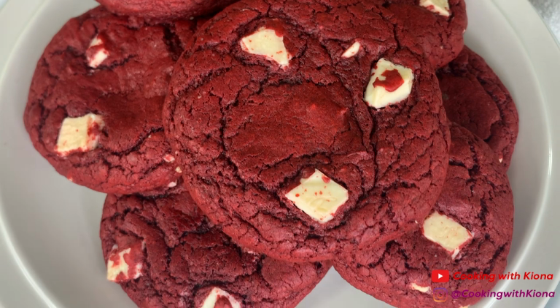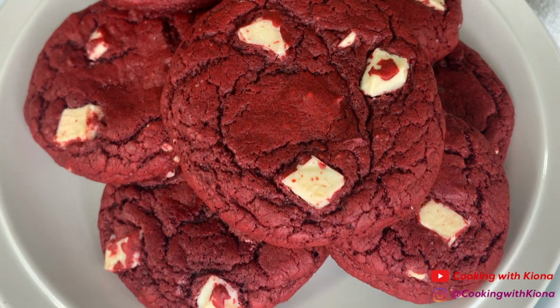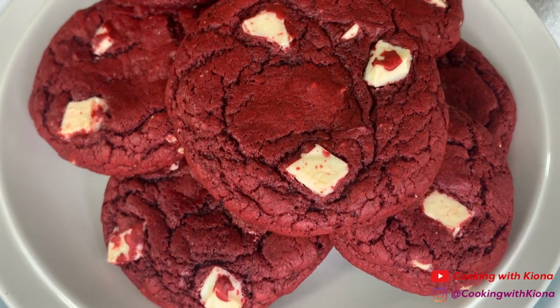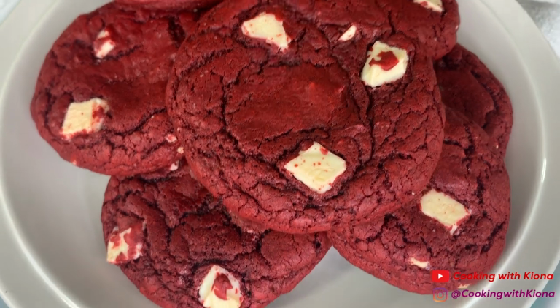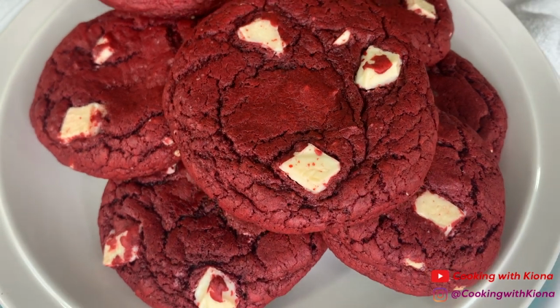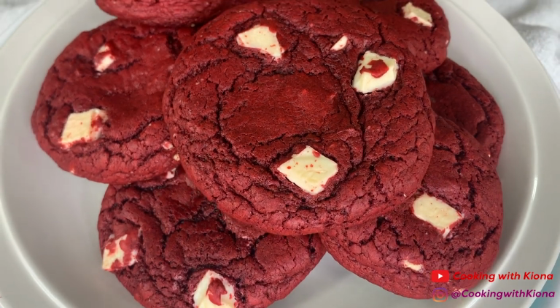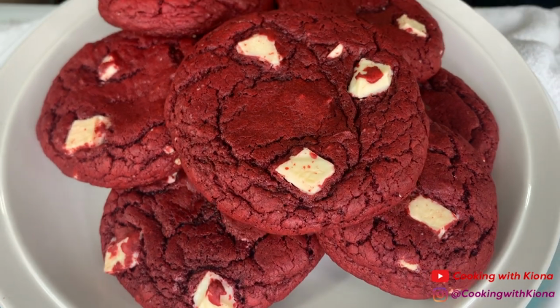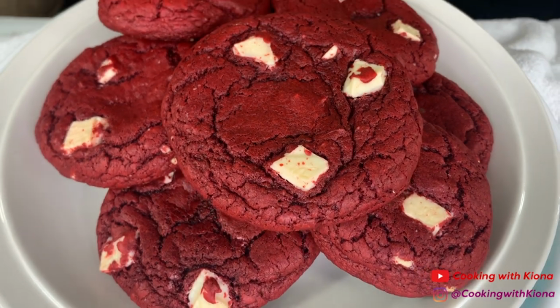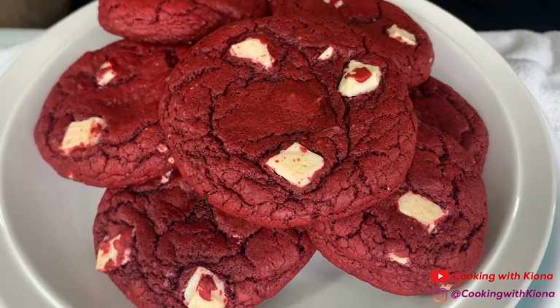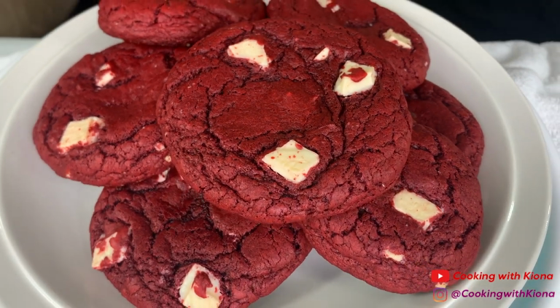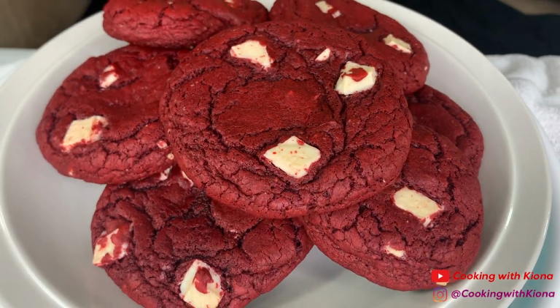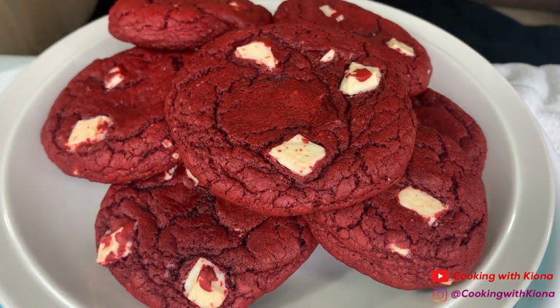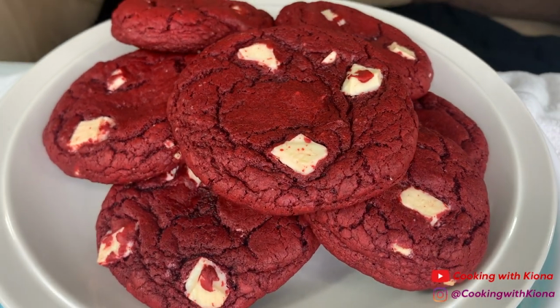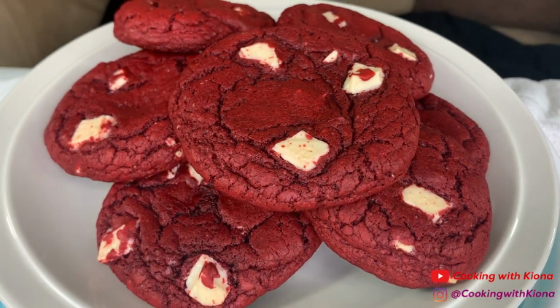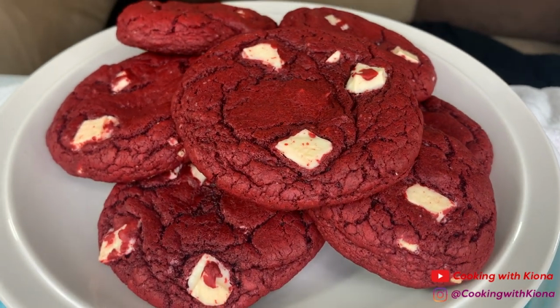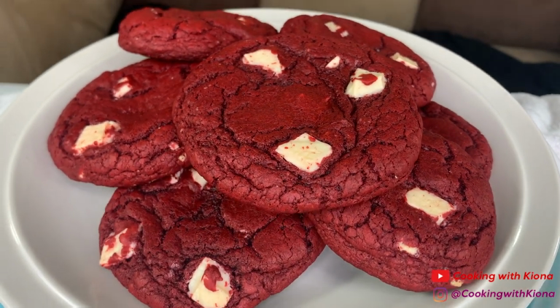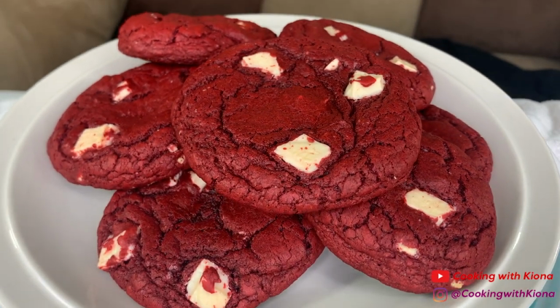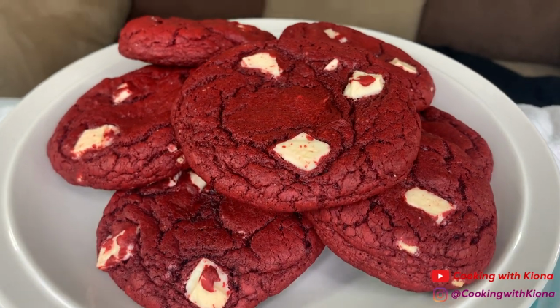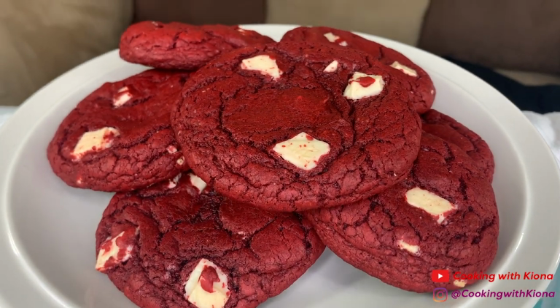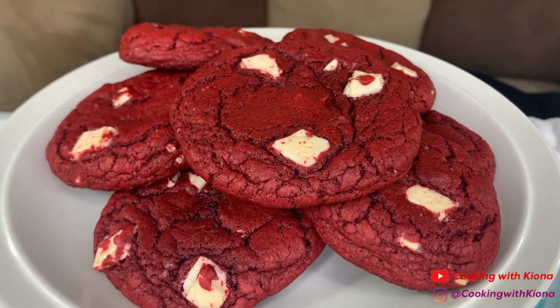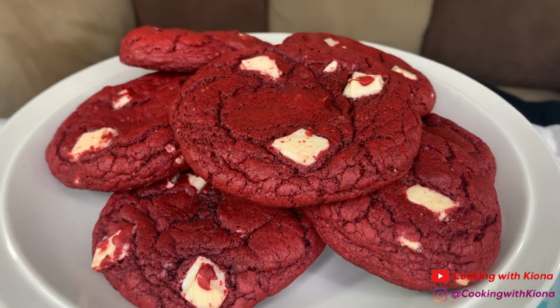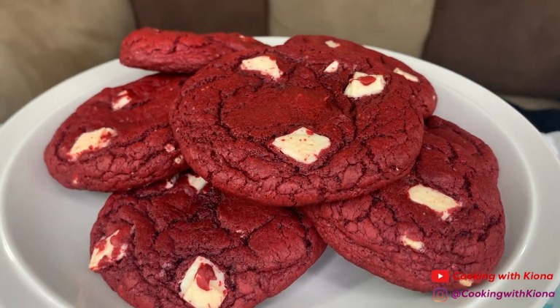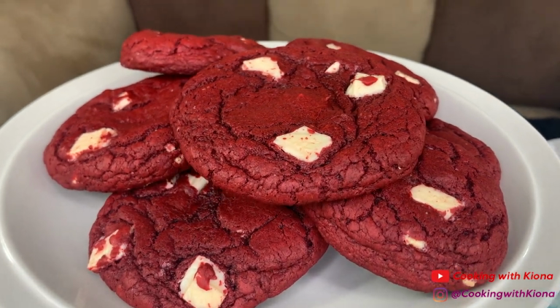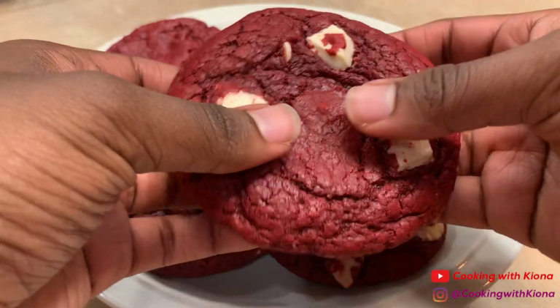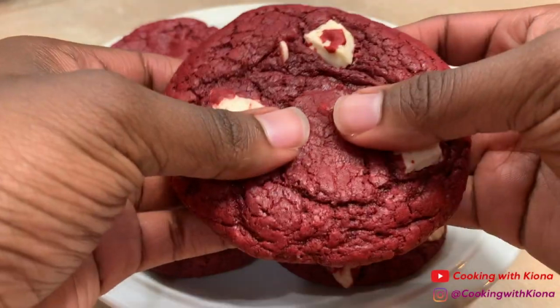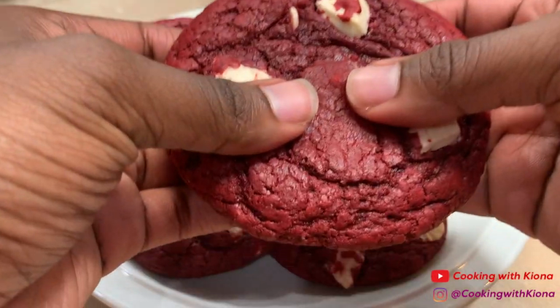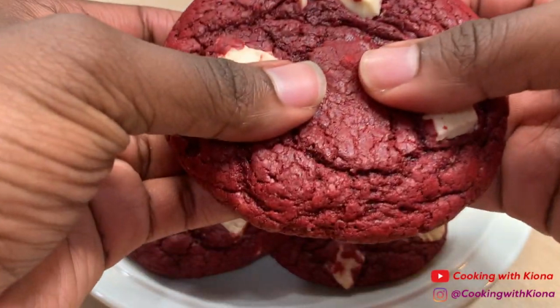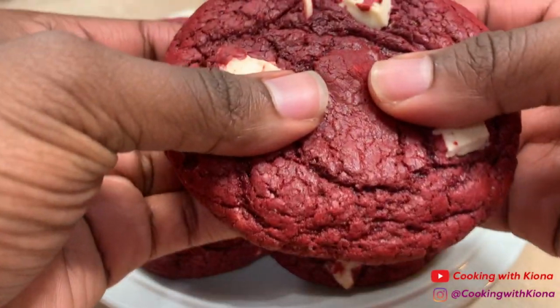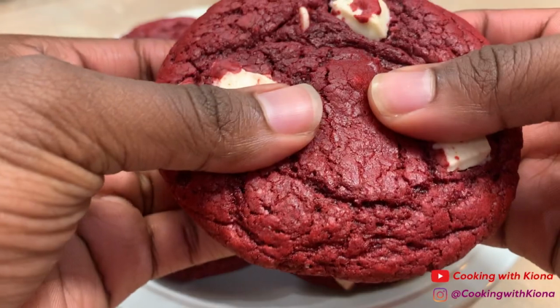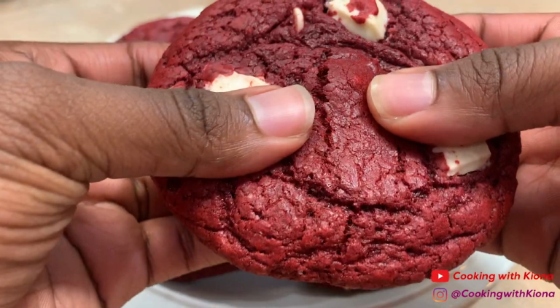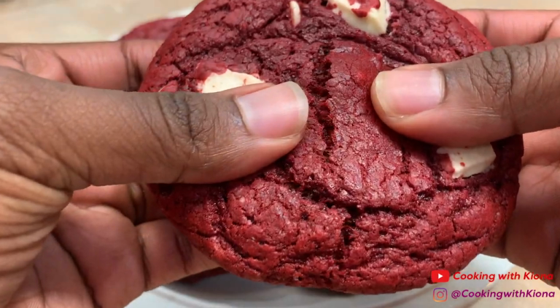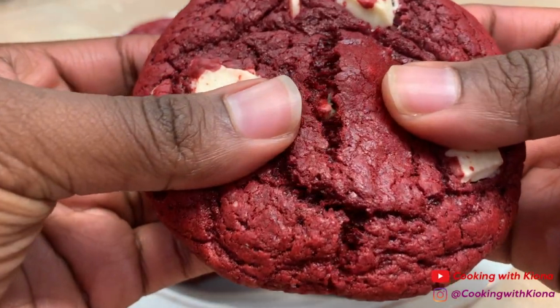Hey everyone! Today I'll be teaching you how to make these really easy red velvet white chocolate chip cookies.